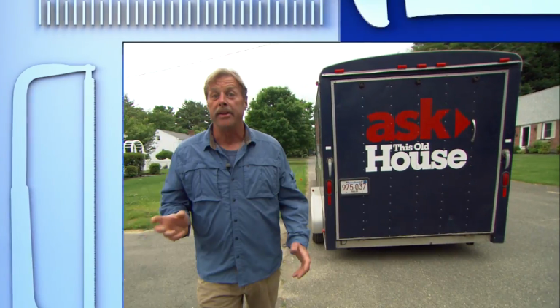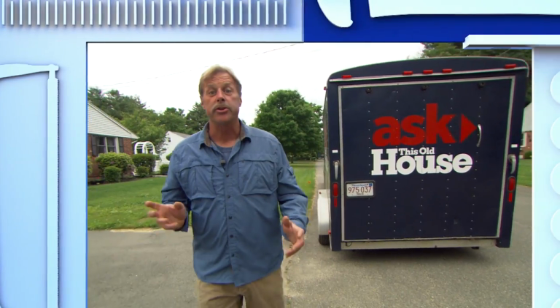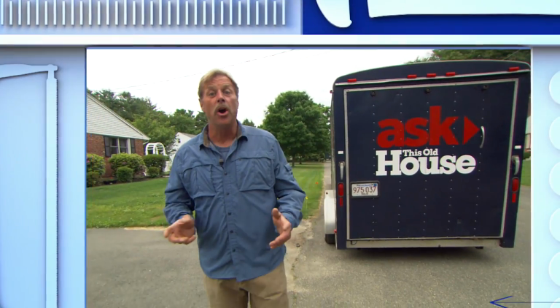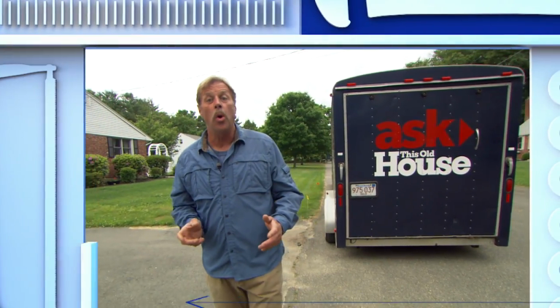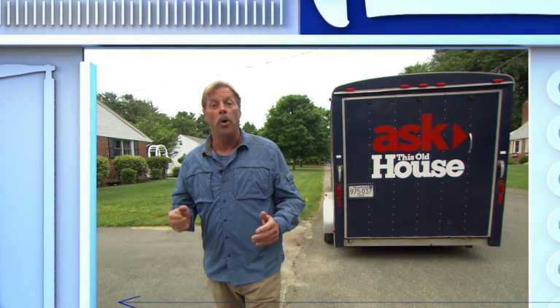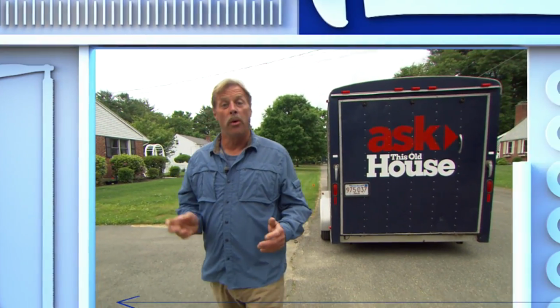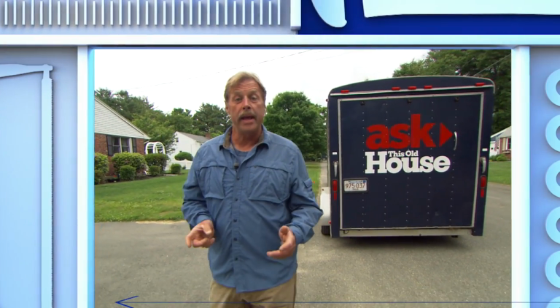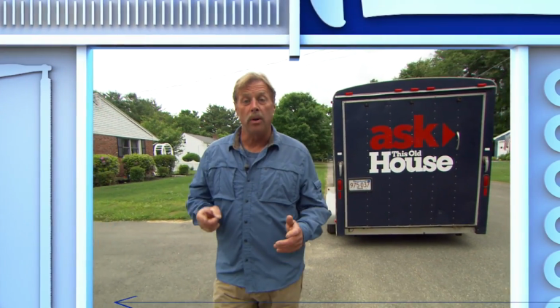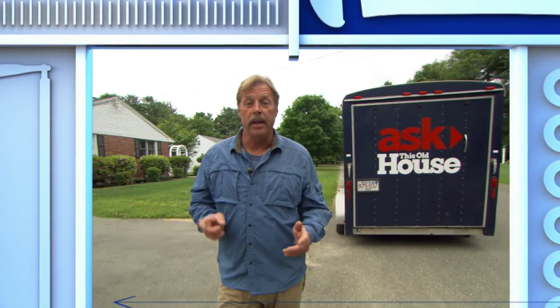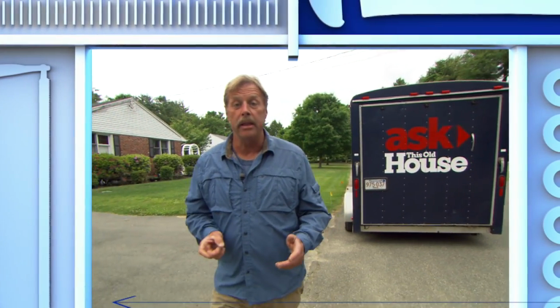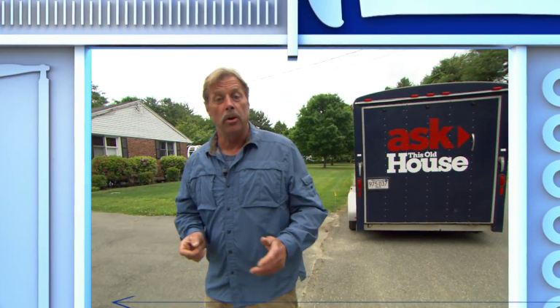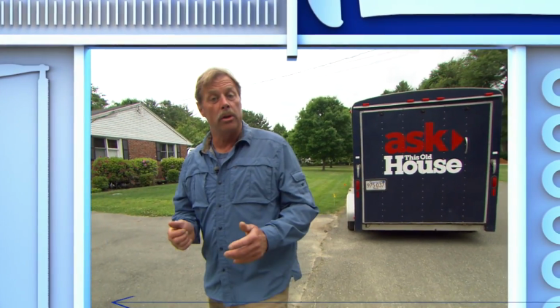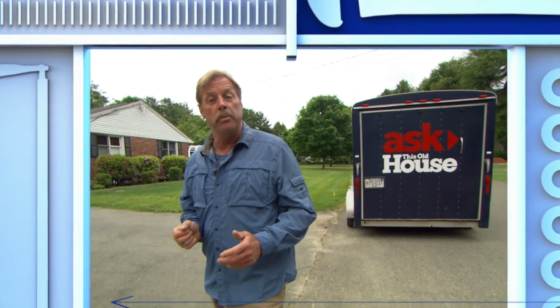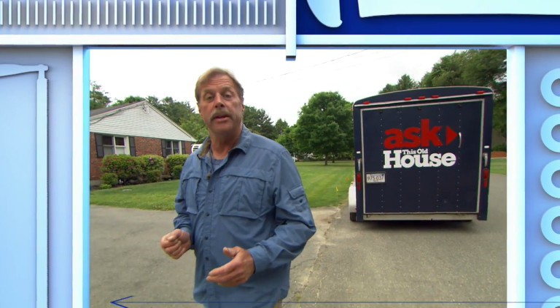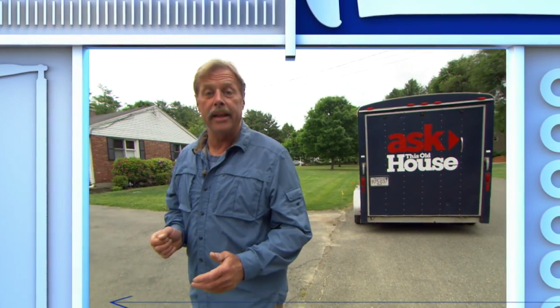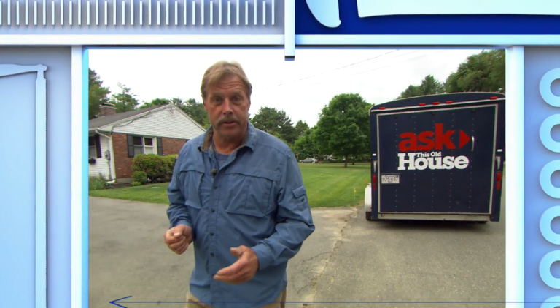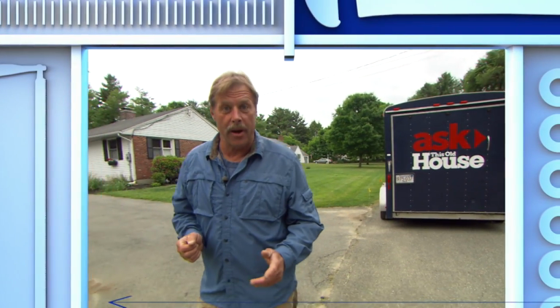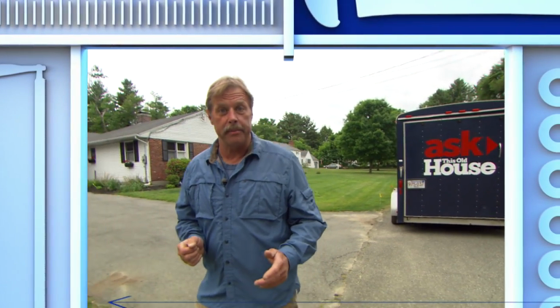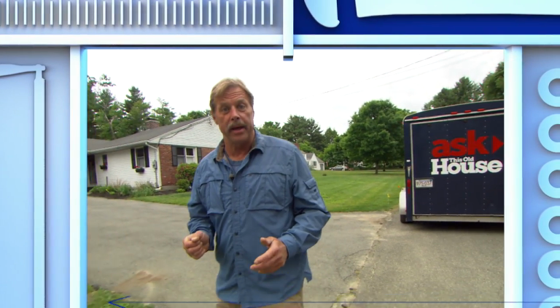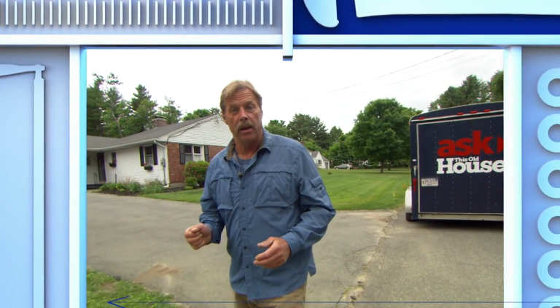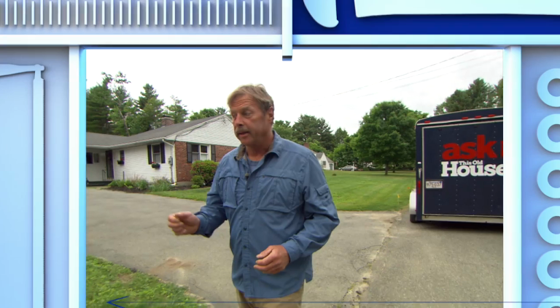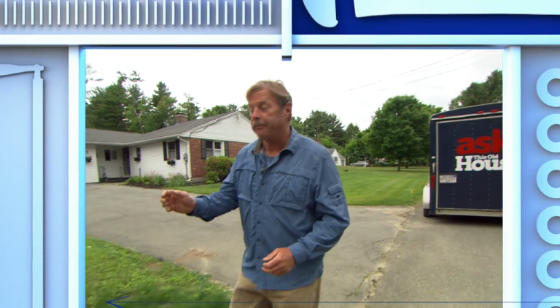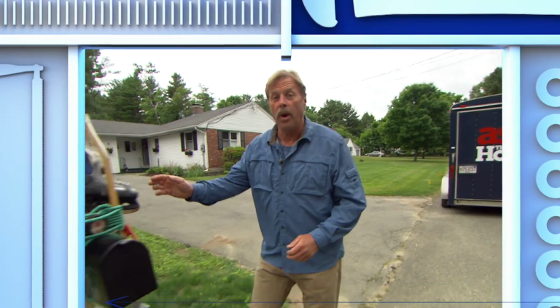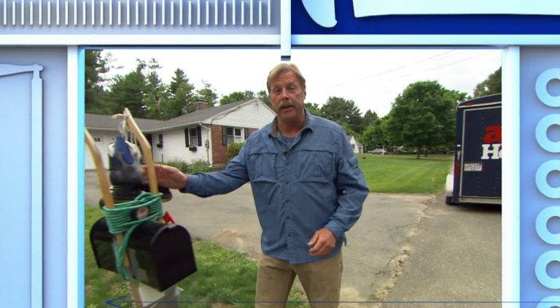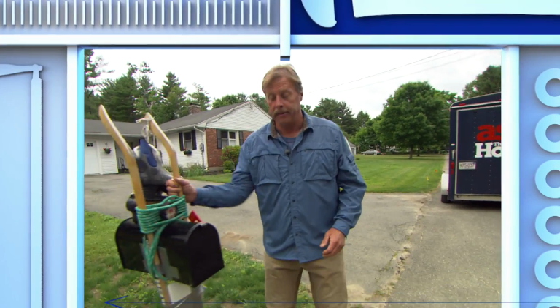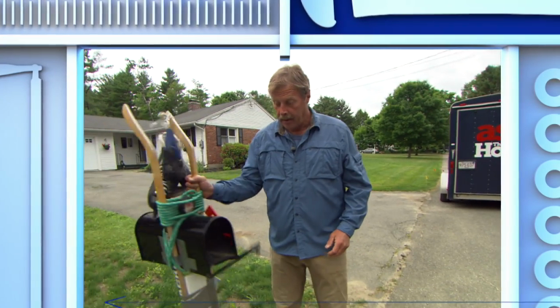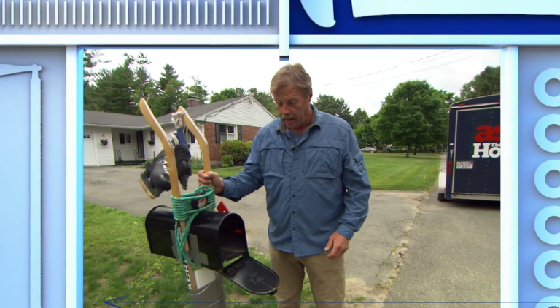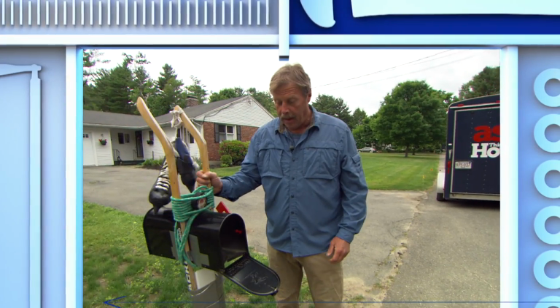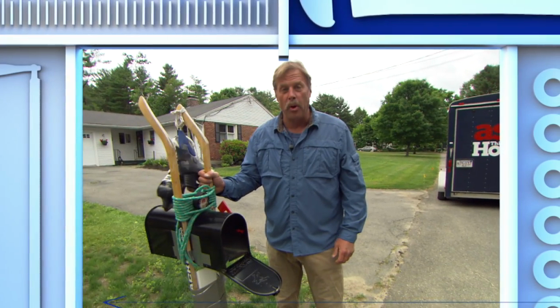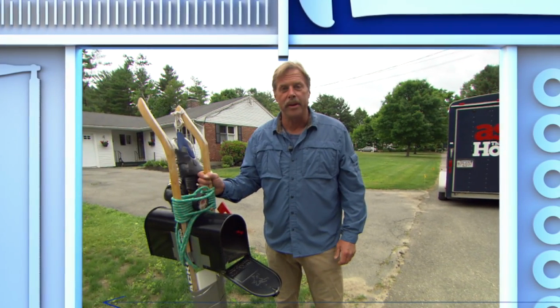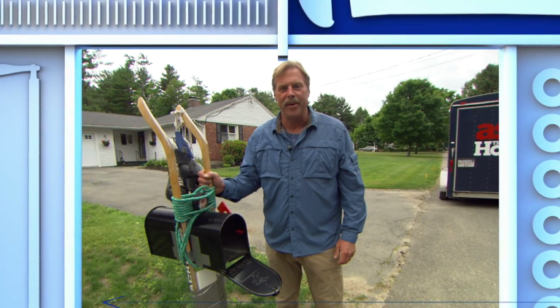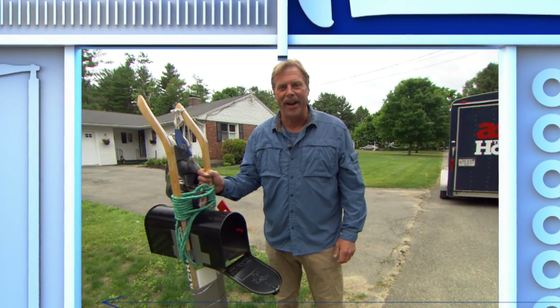Neither snow, nor rain, nor heat, nor gloom of the night can stop the mail. Except for one thing: a broken mailbox.